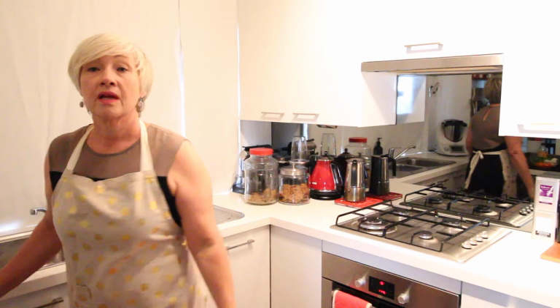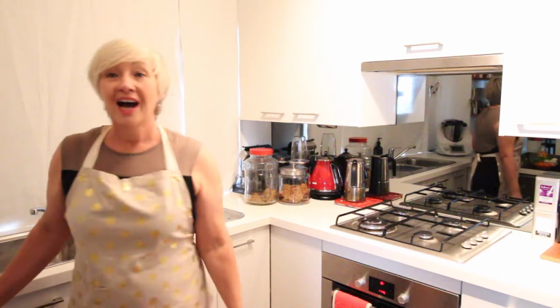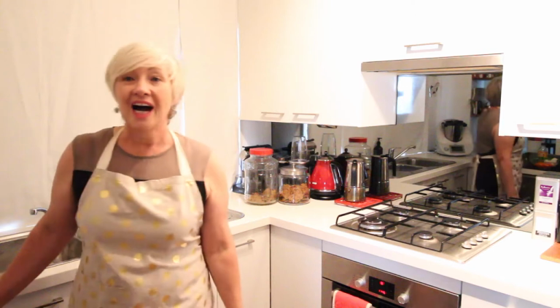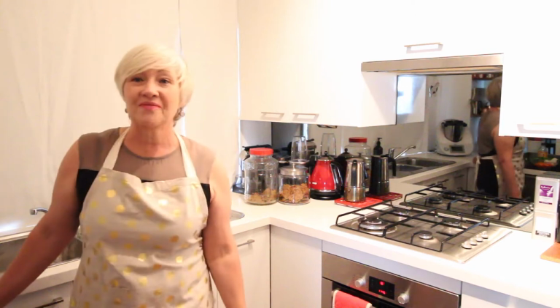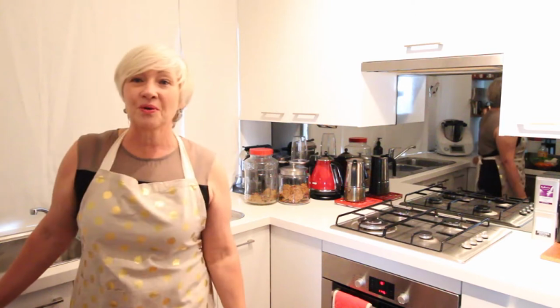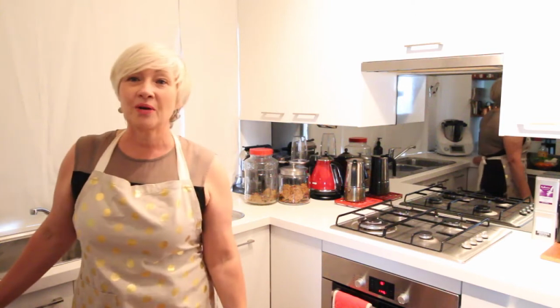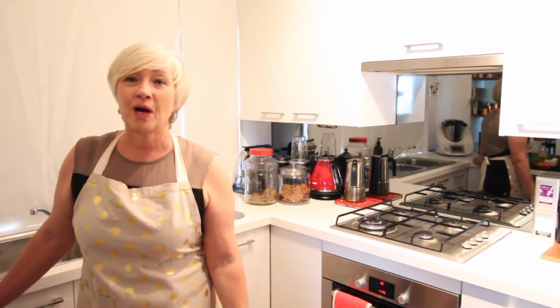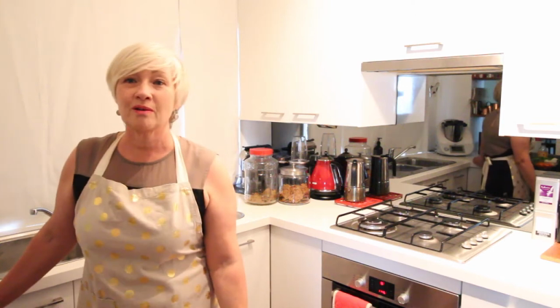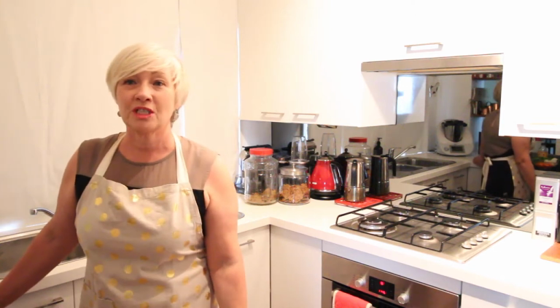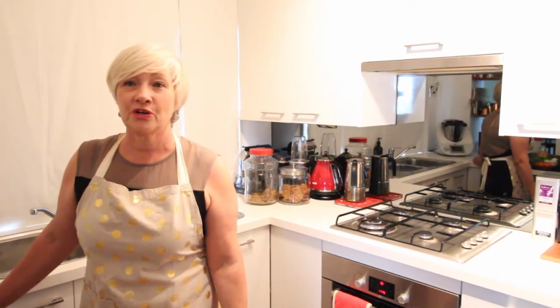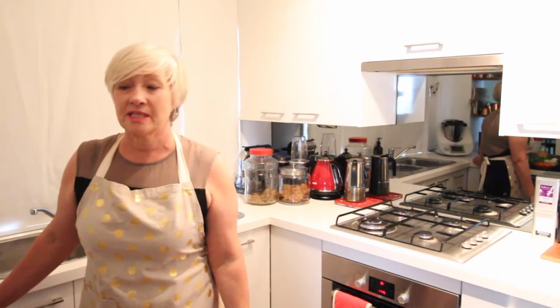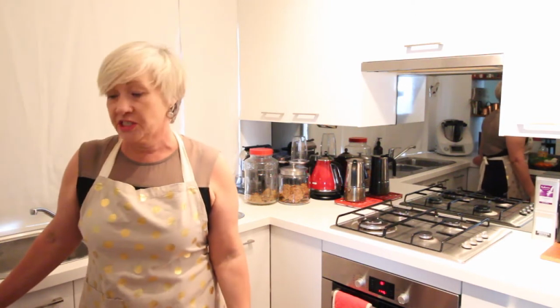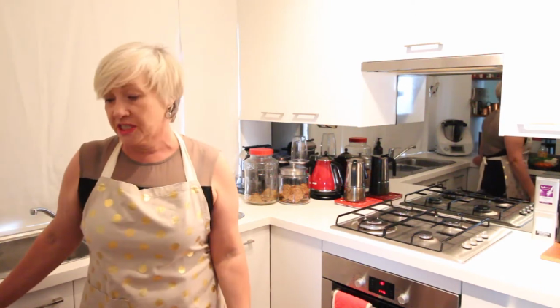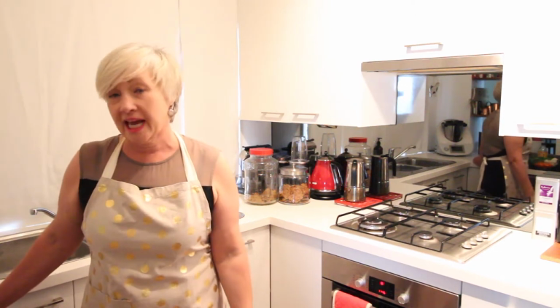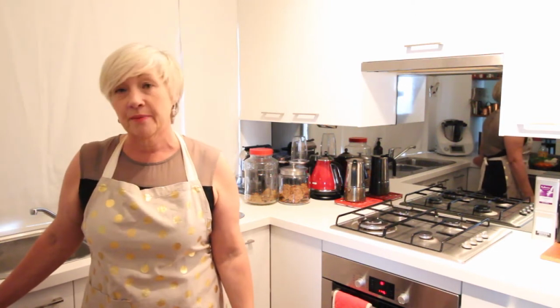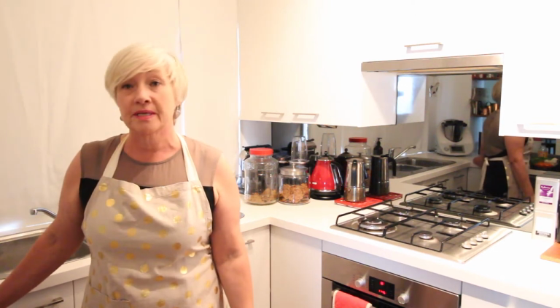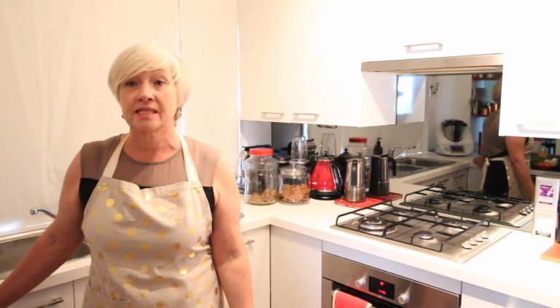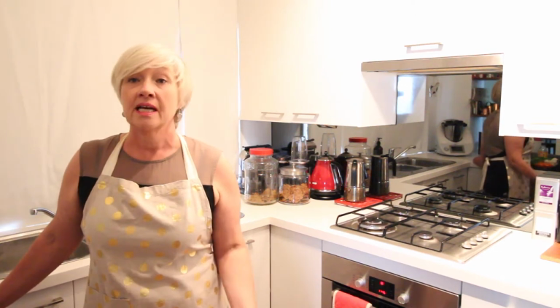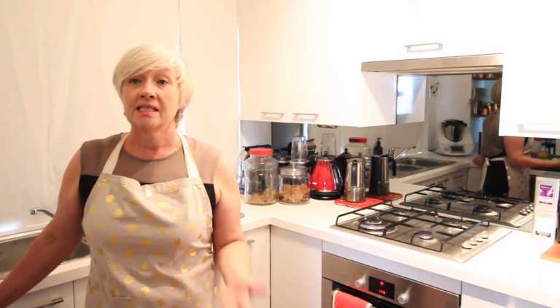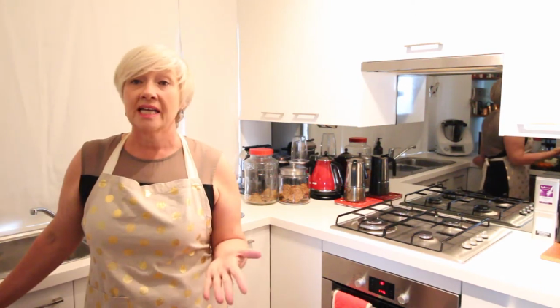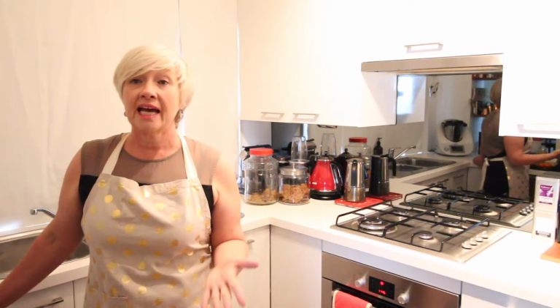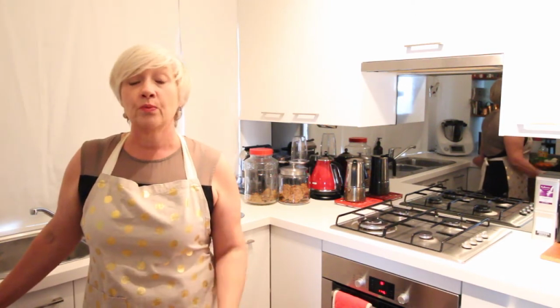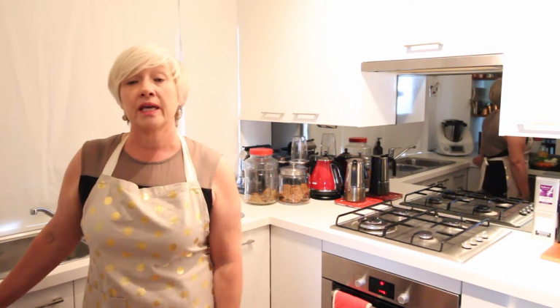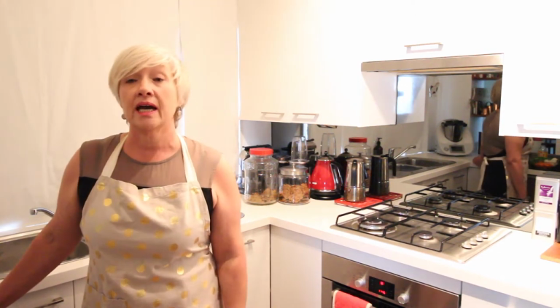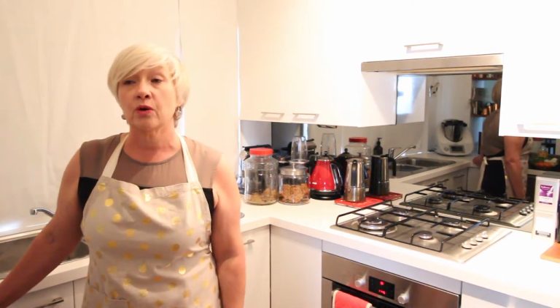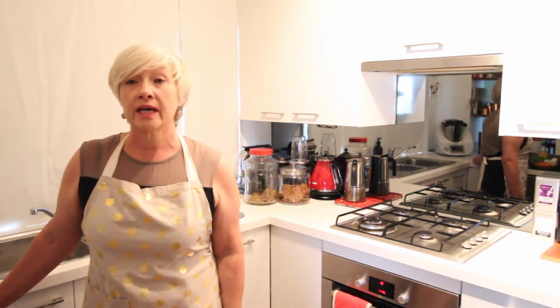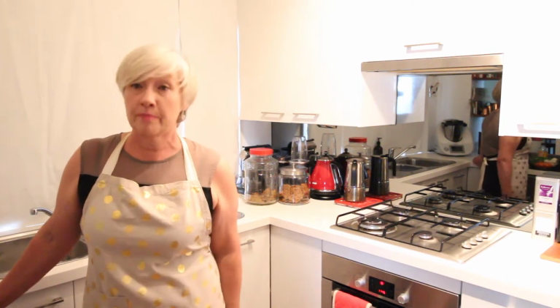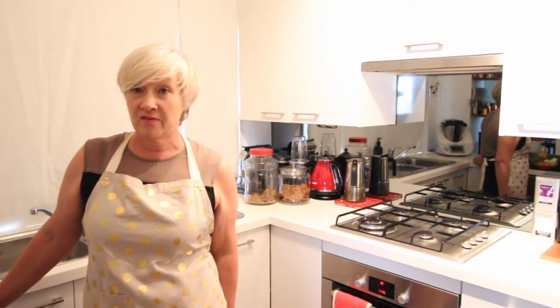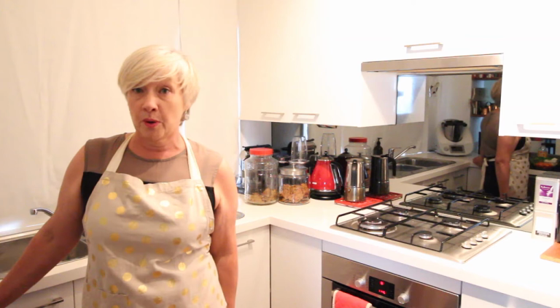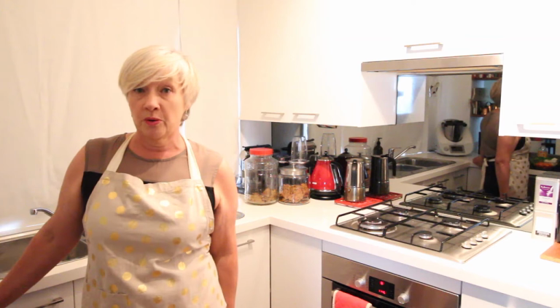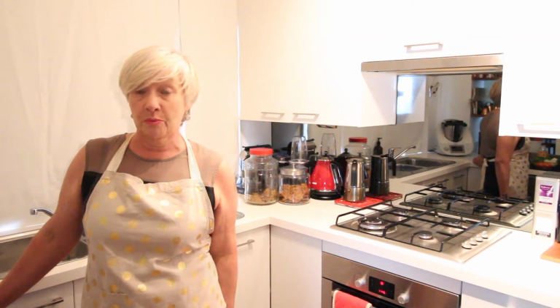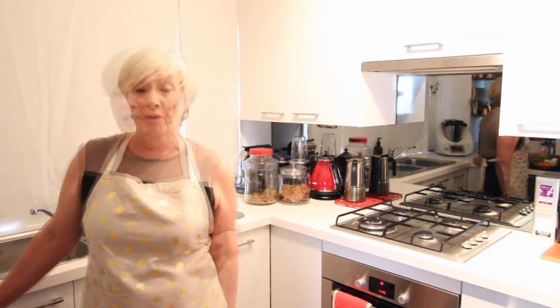Hi everyone, welcome to Jo's Kitchen Capers. Today we are cooking a beef bone broth.